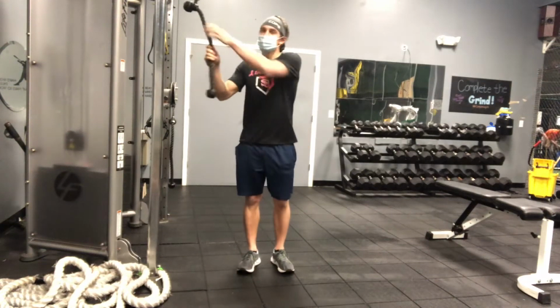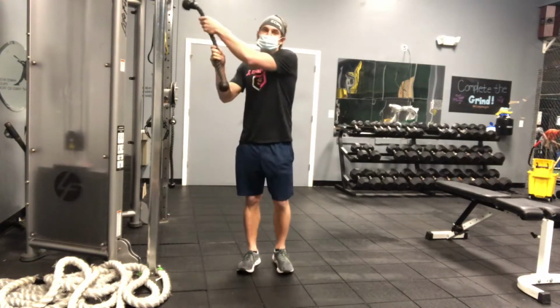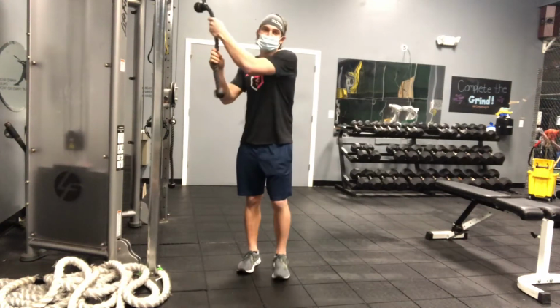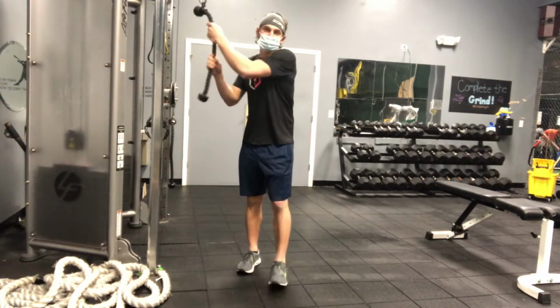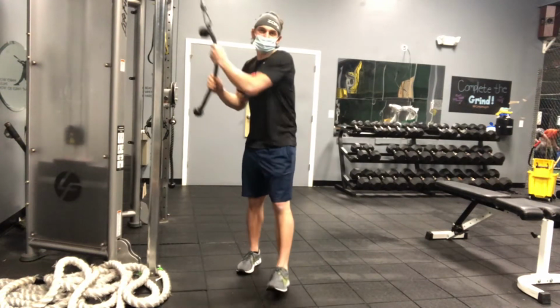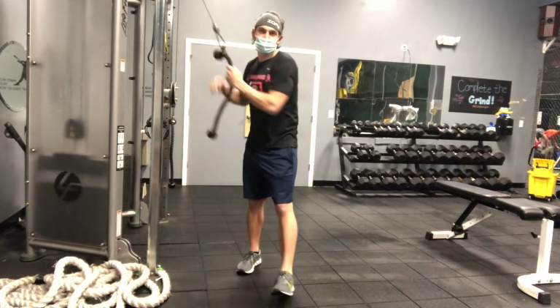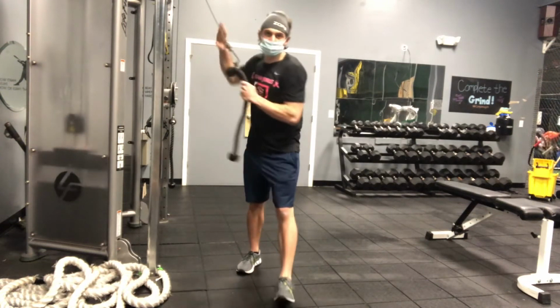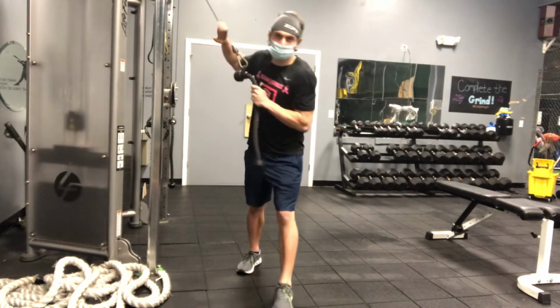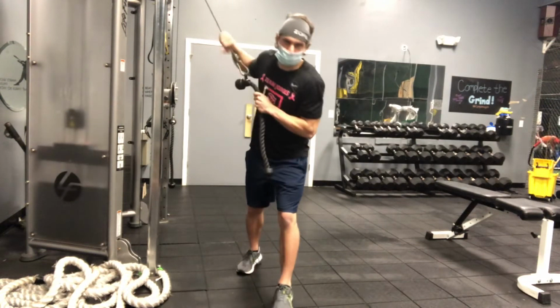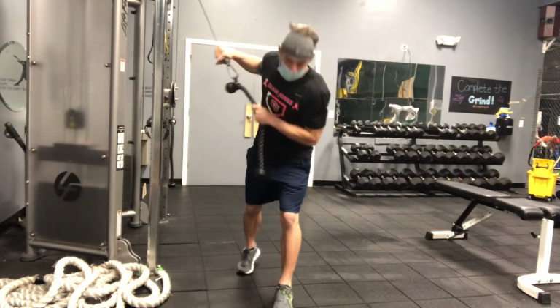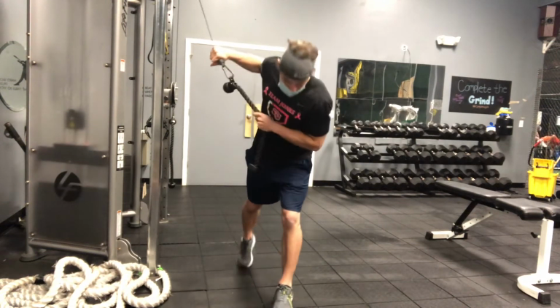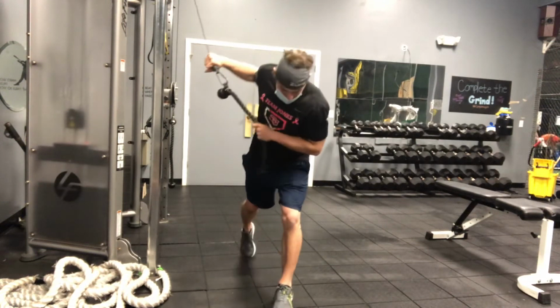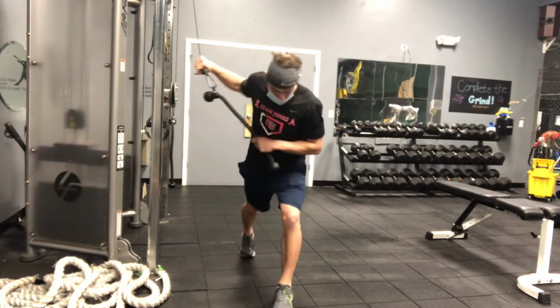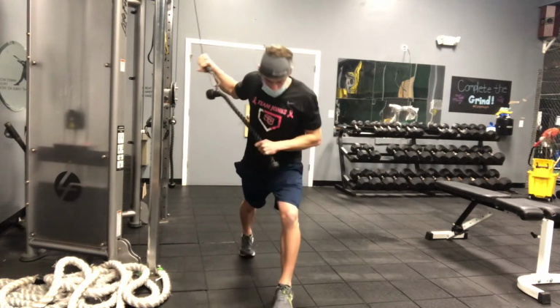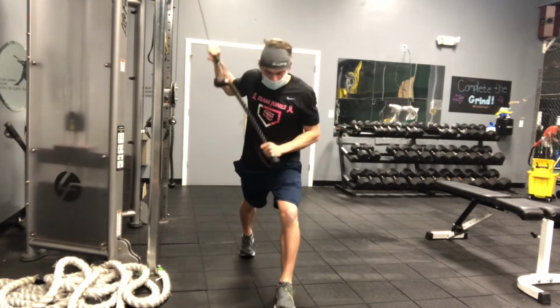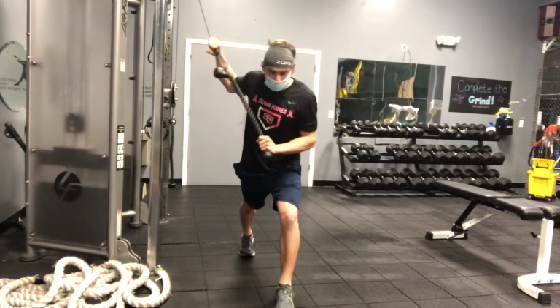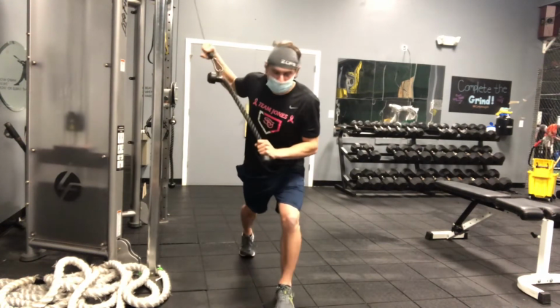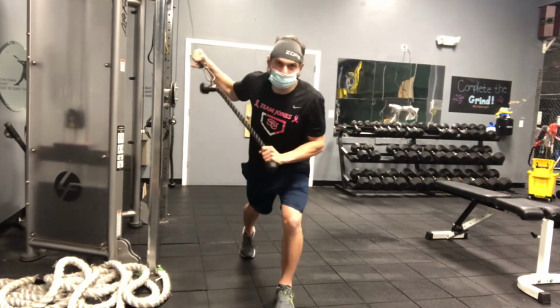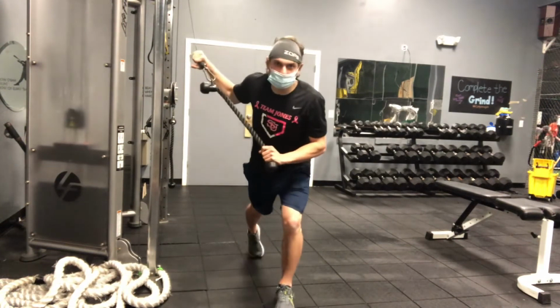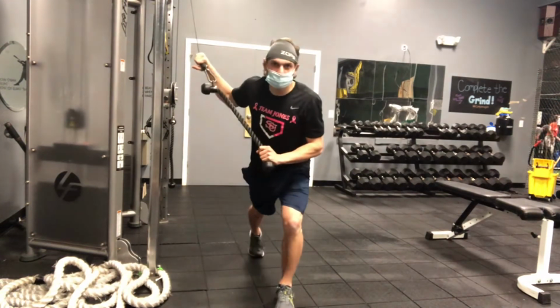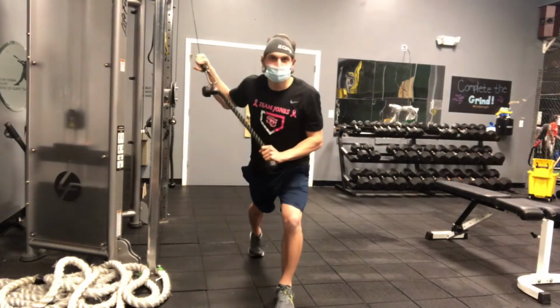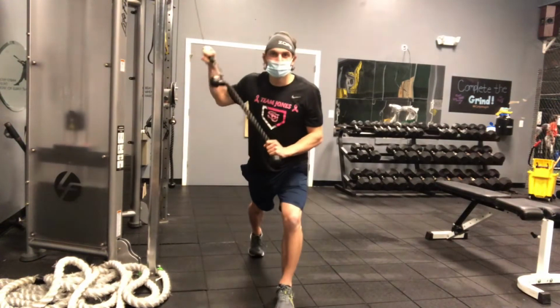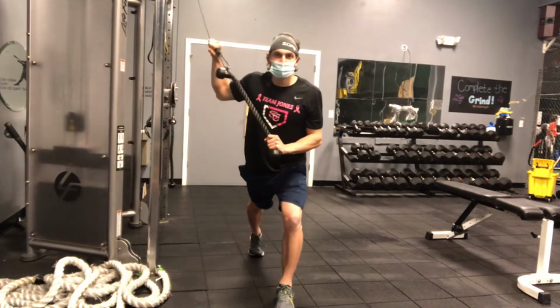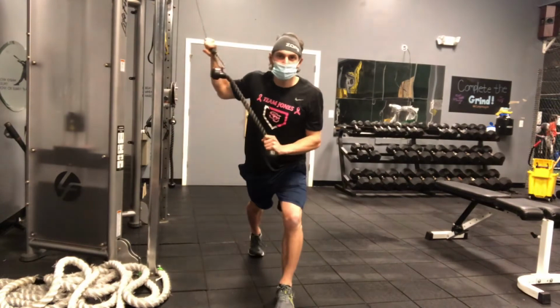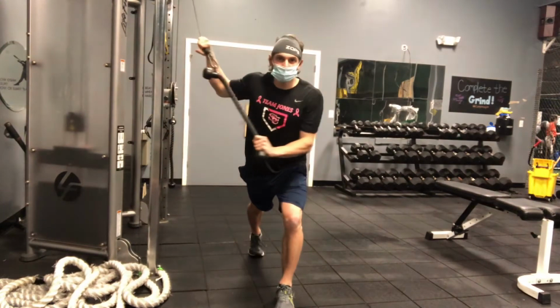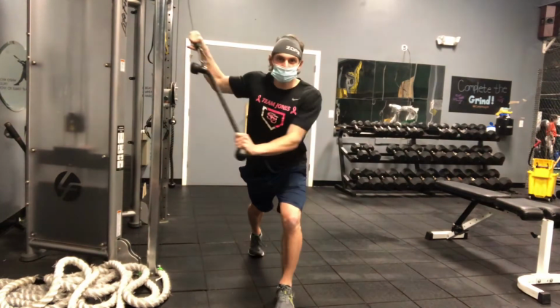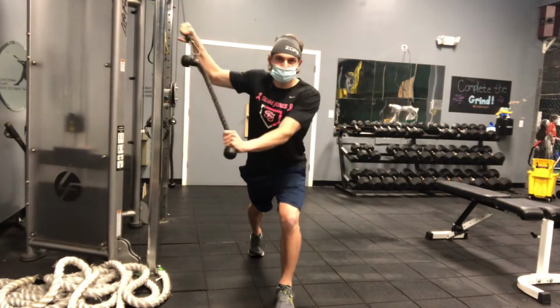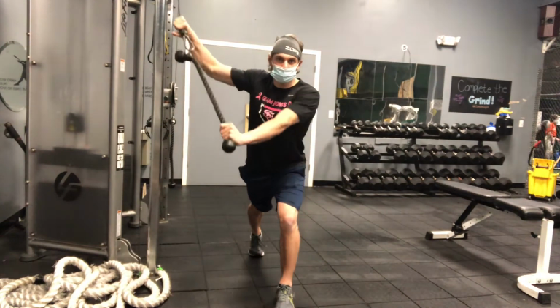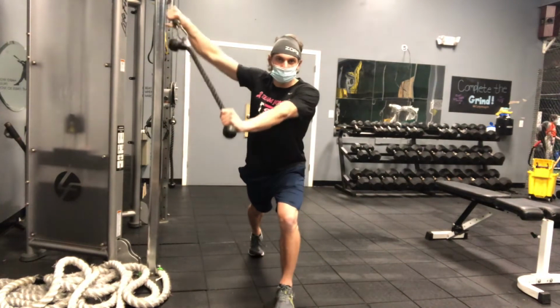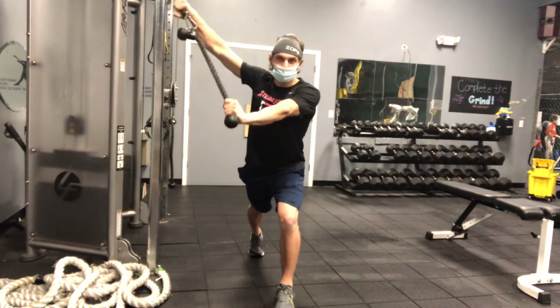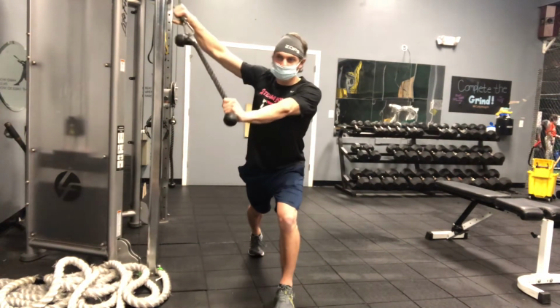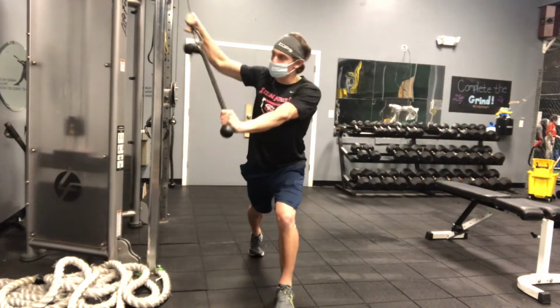Split stance cable chop. Good split stance position, back leg straight, heel off the ground.